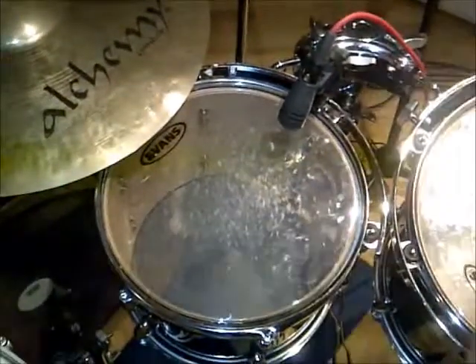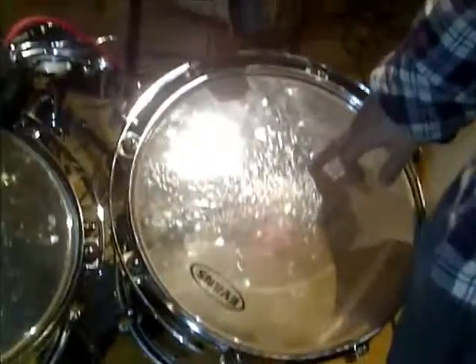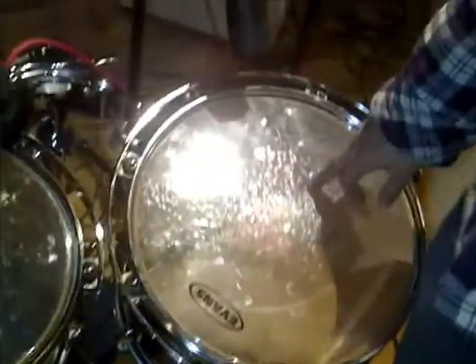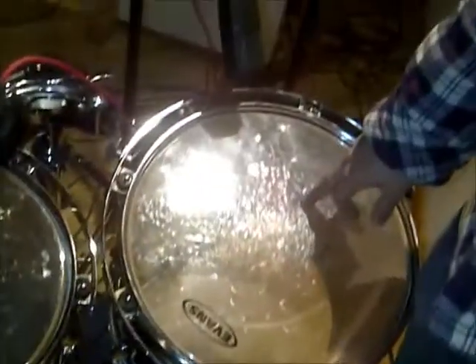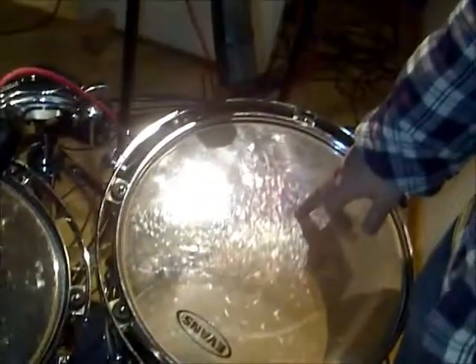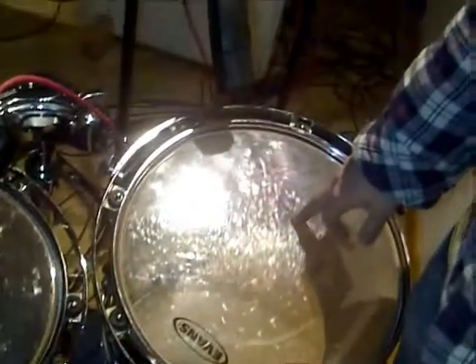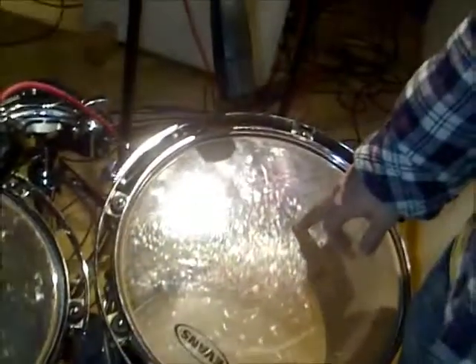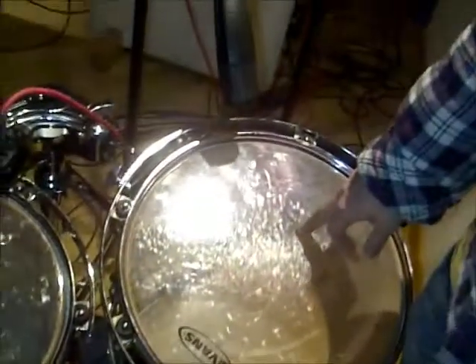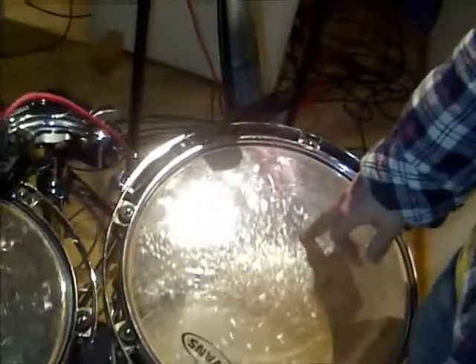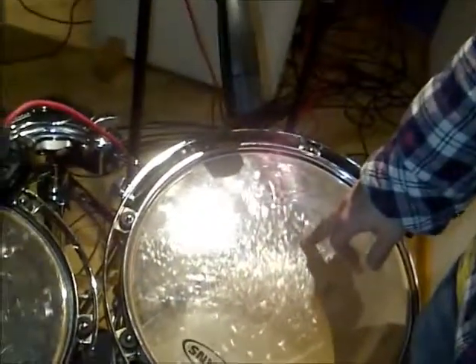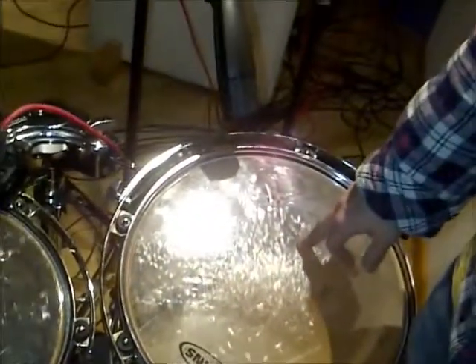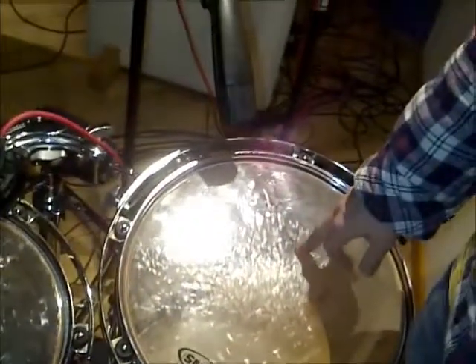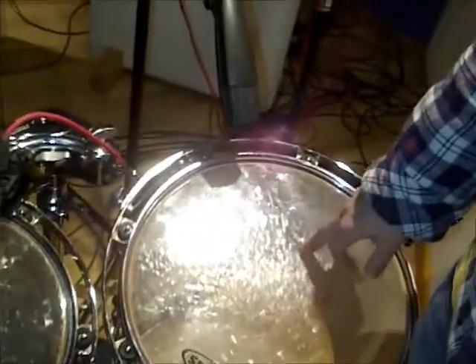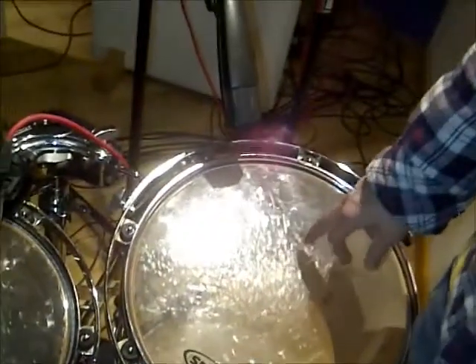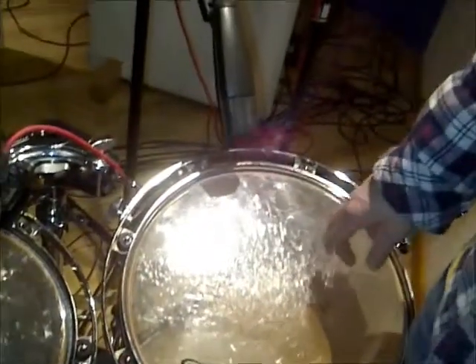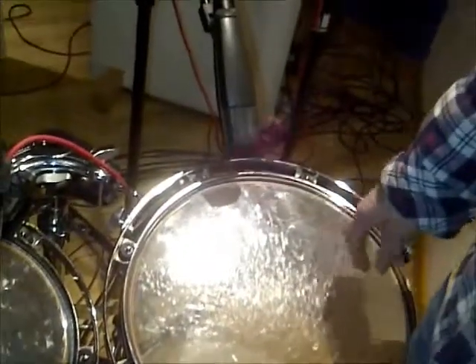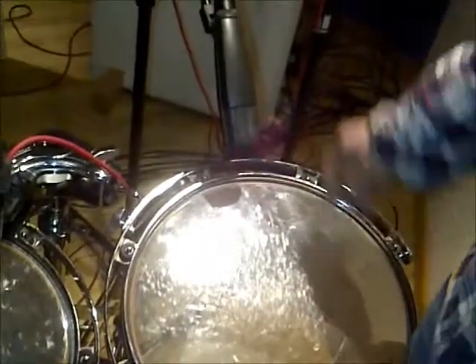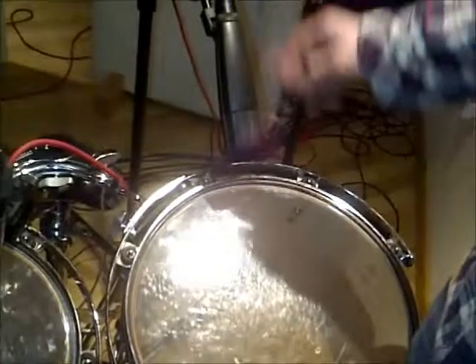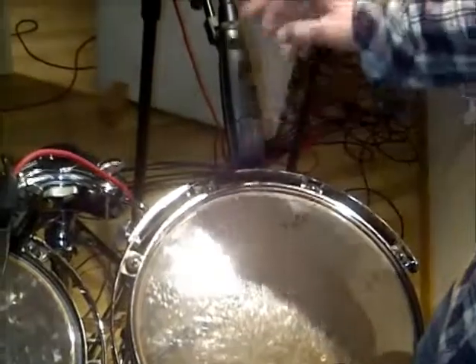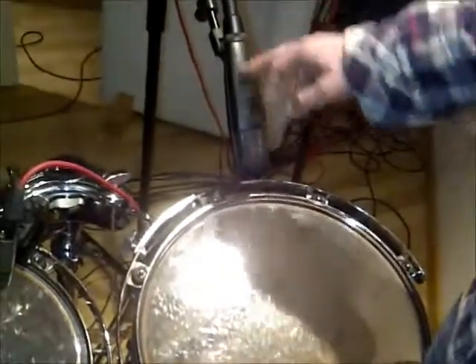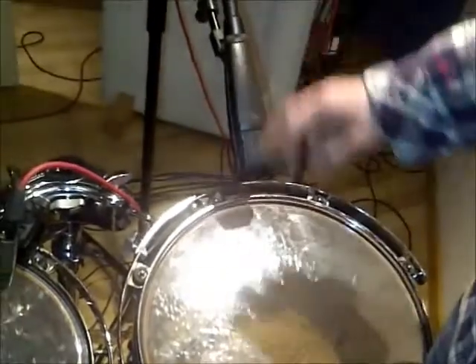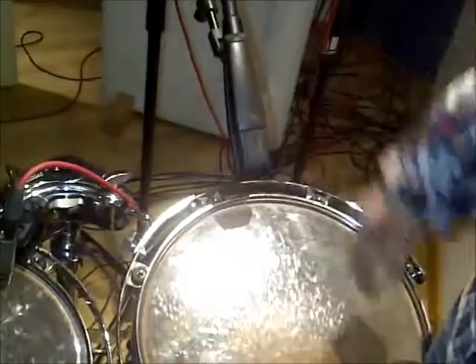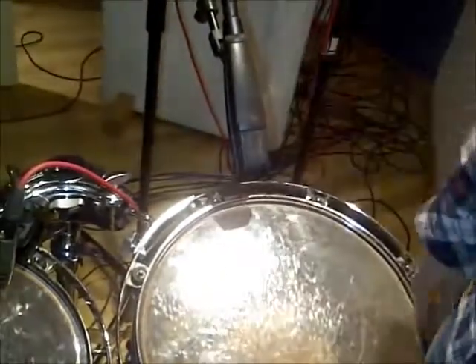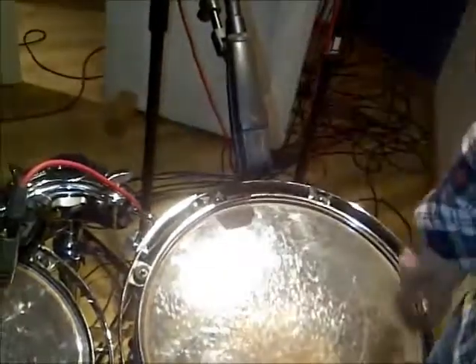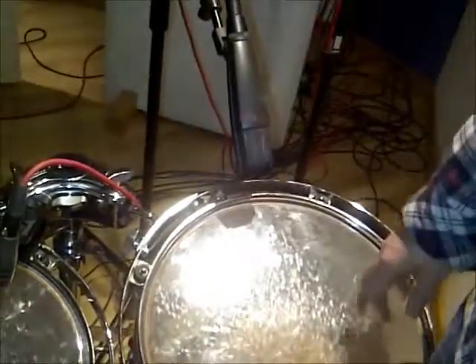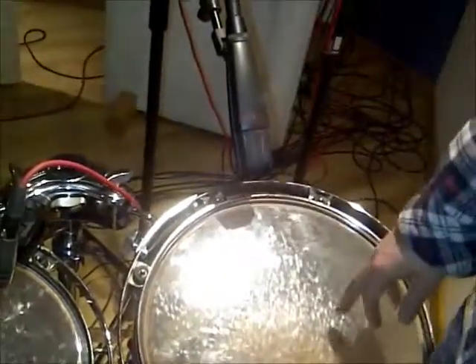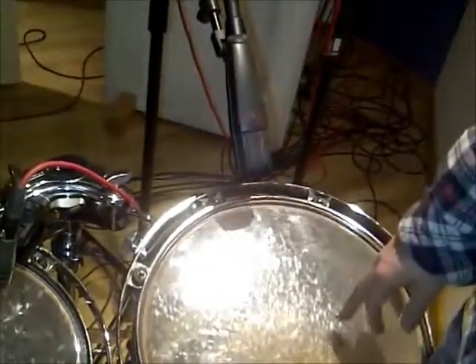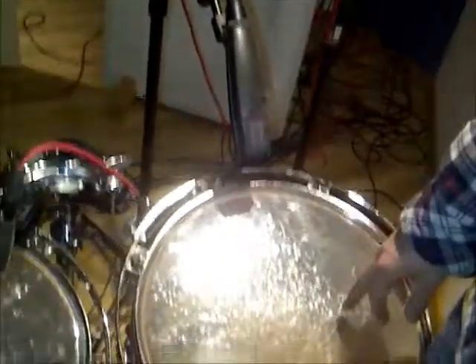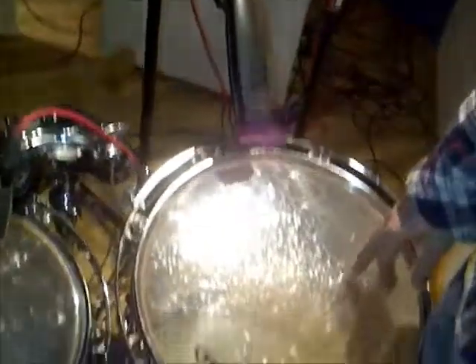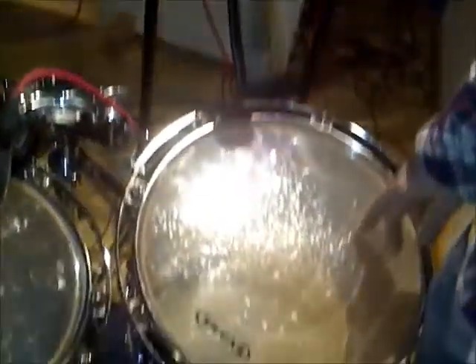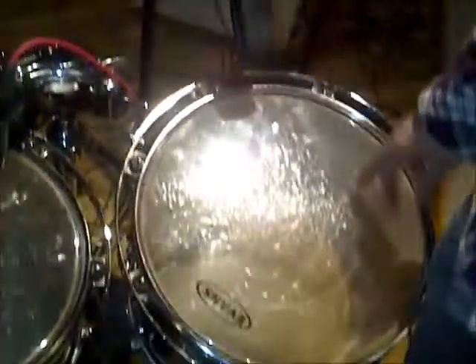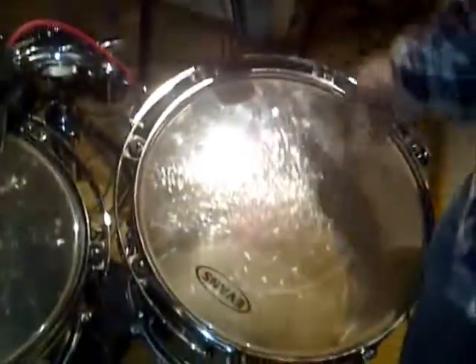On the floor tom there is a Sennheiser MD421, pointing towards the centre of the skin.